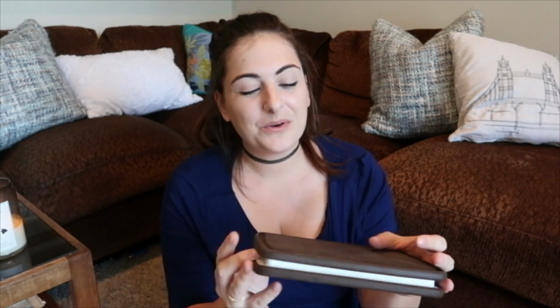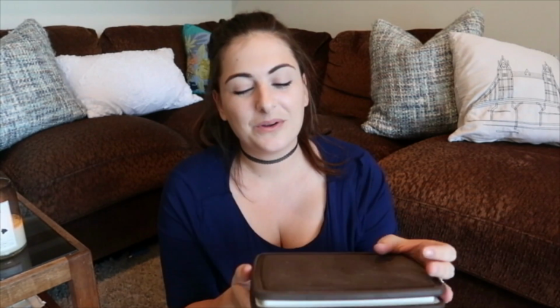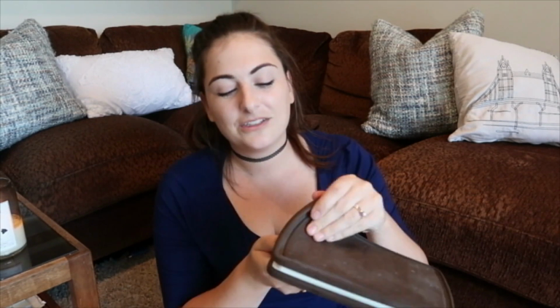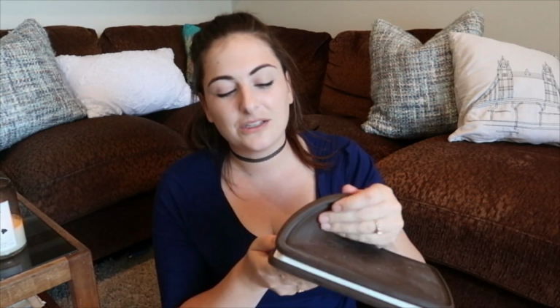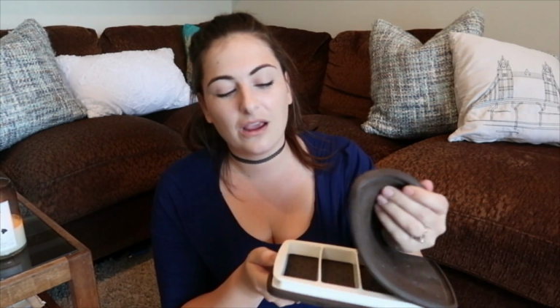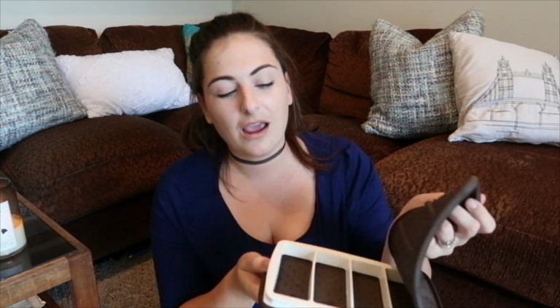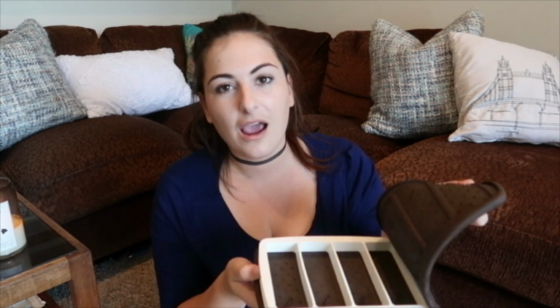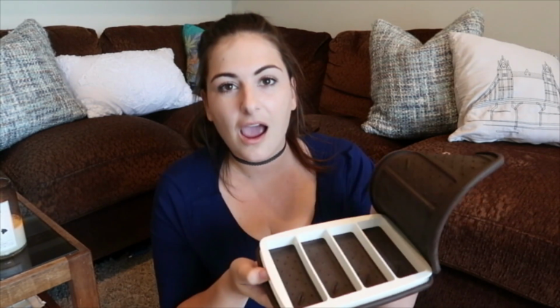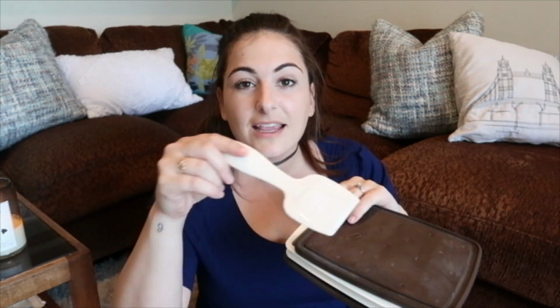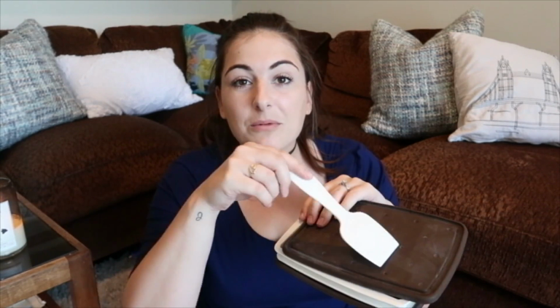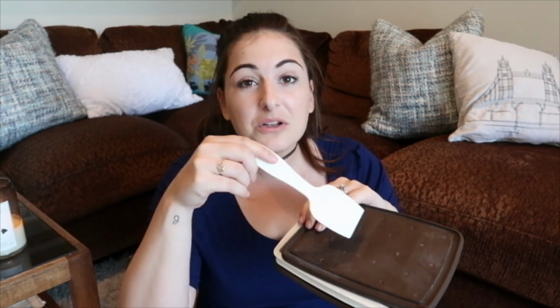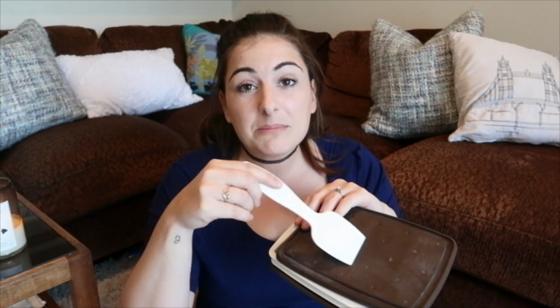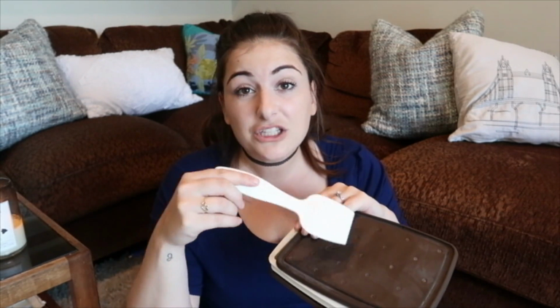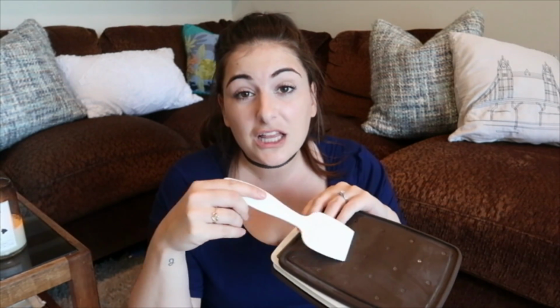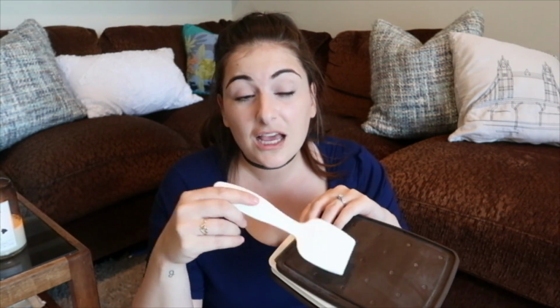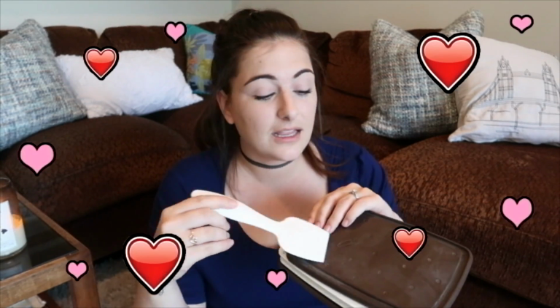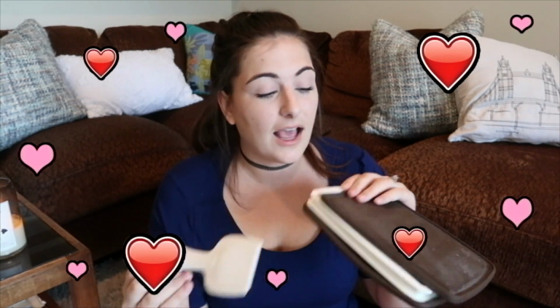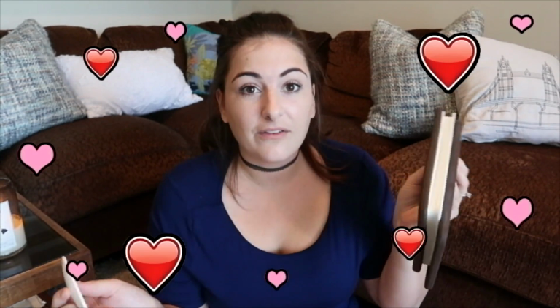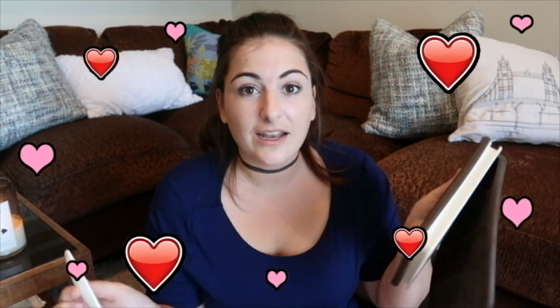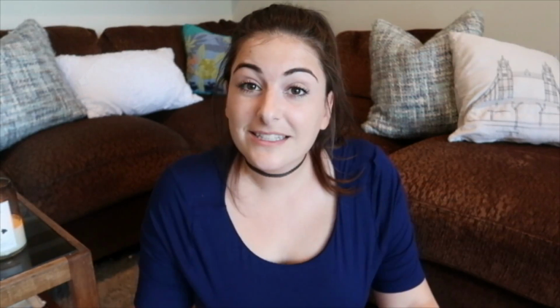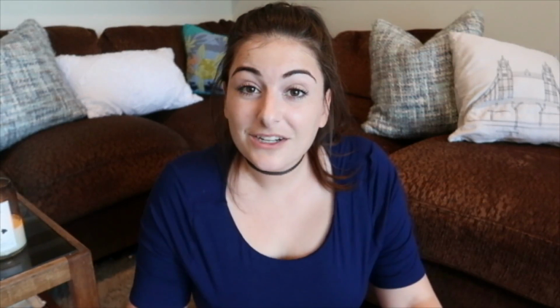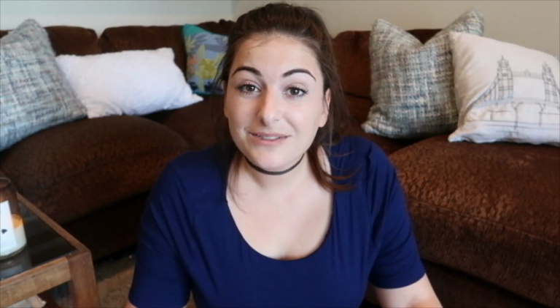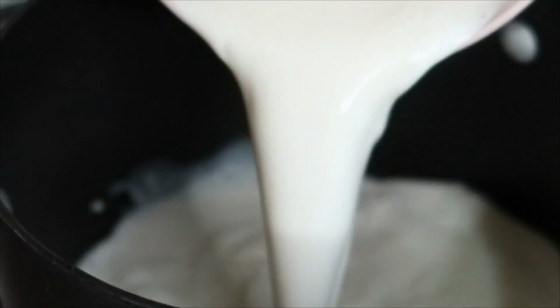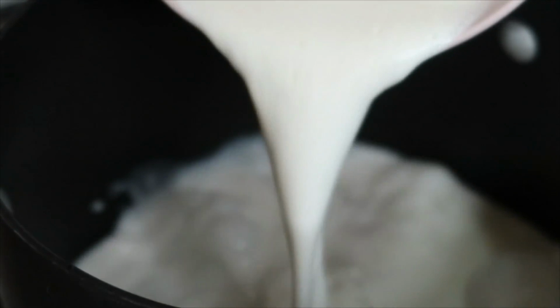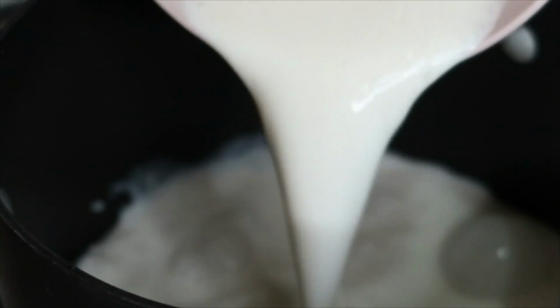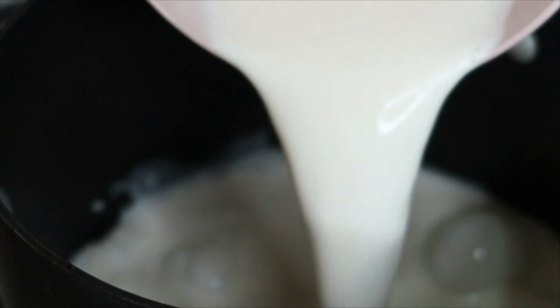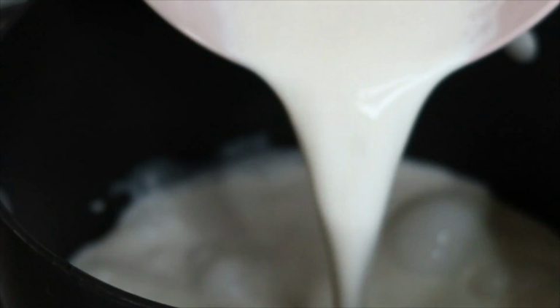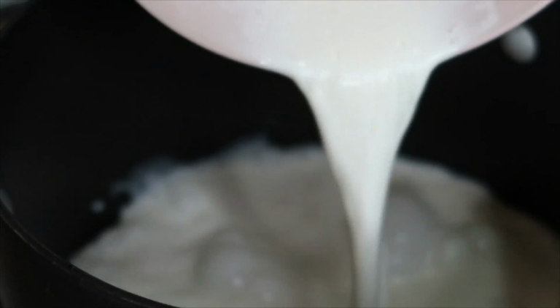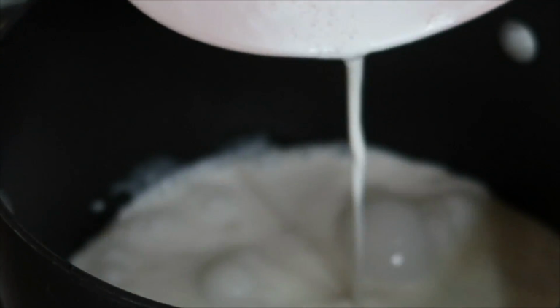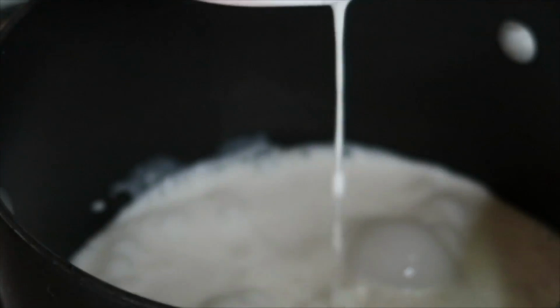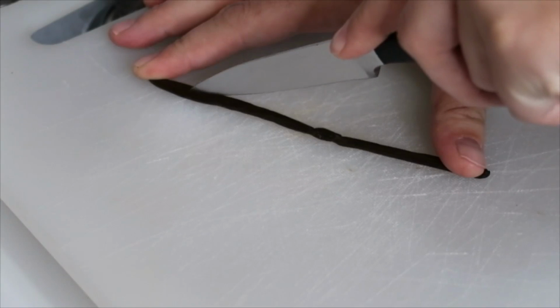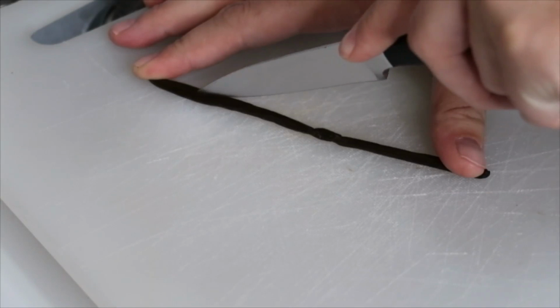It came with a little spatula too — I love it. Let's get started! I'm starting off on the stove by heating up one and a half cups of half and half.